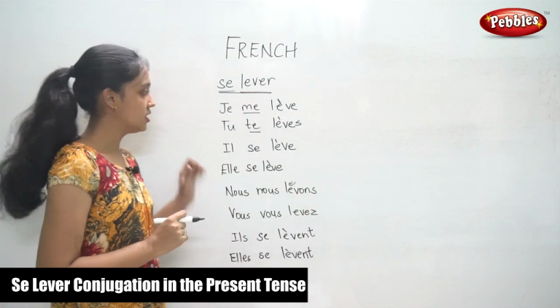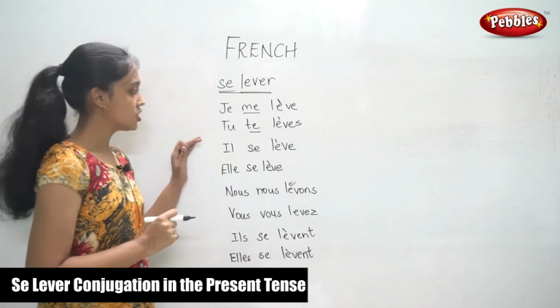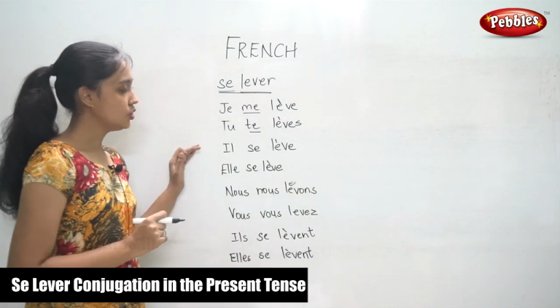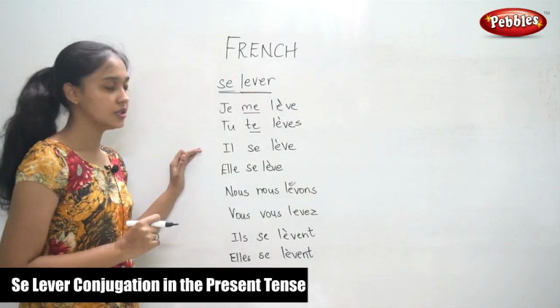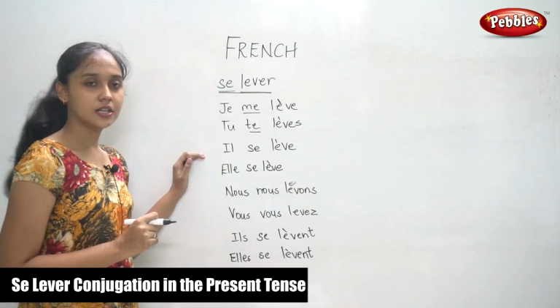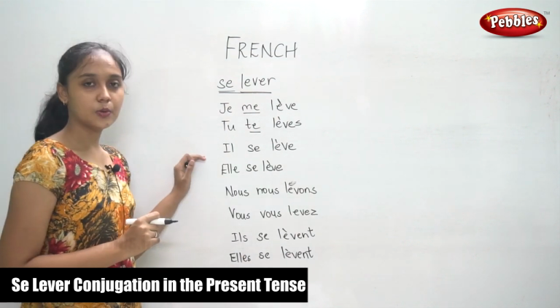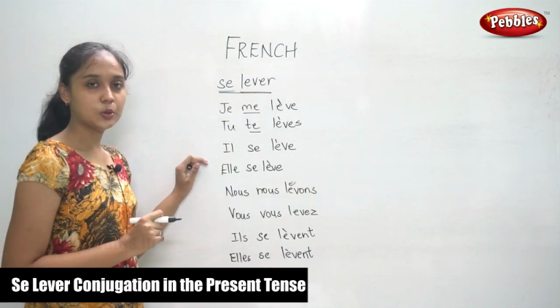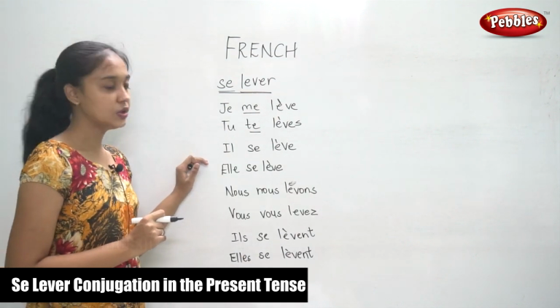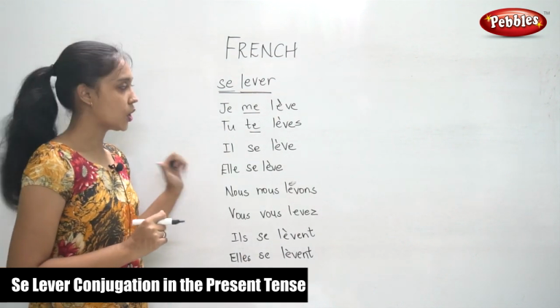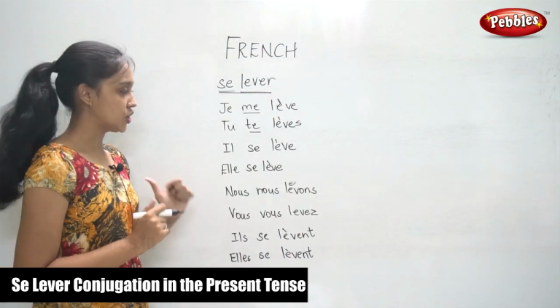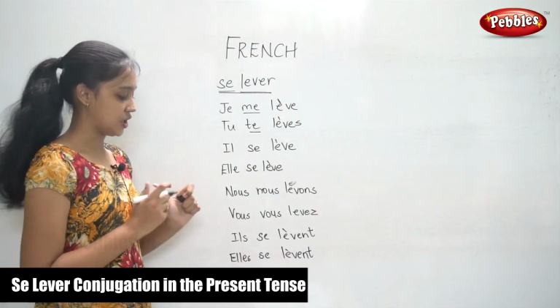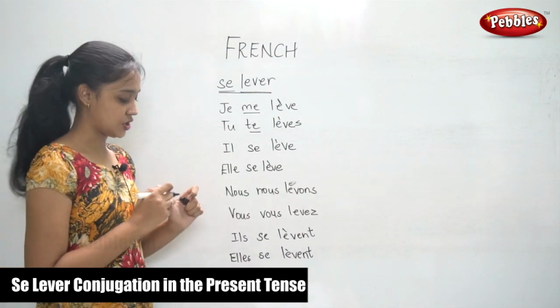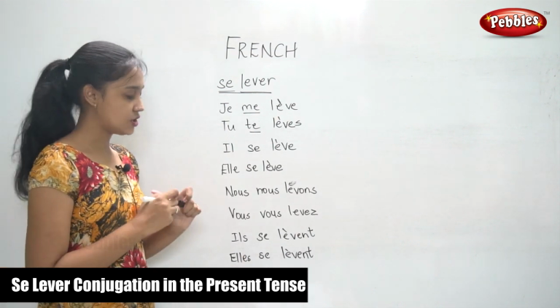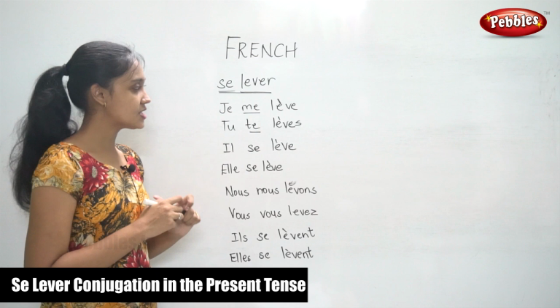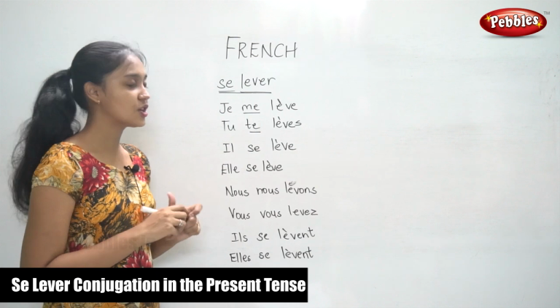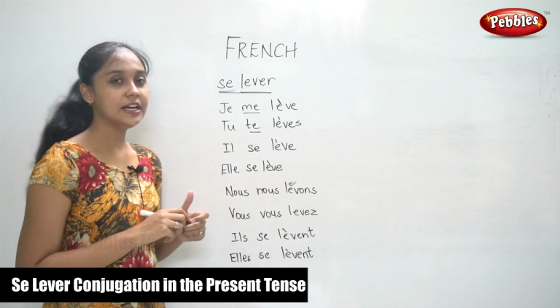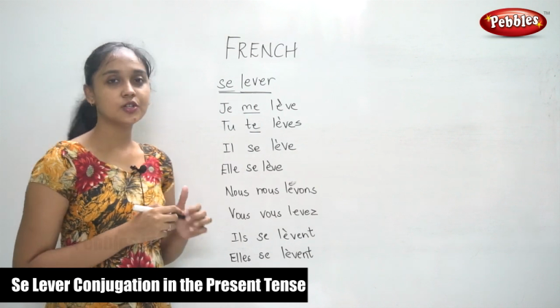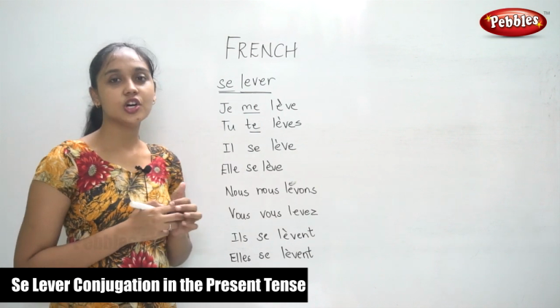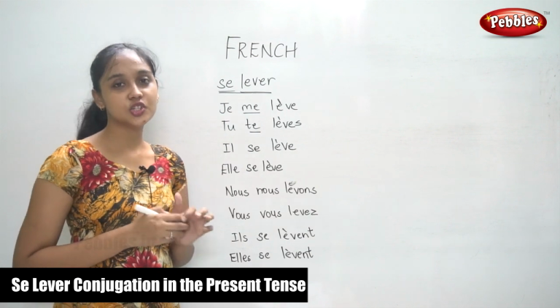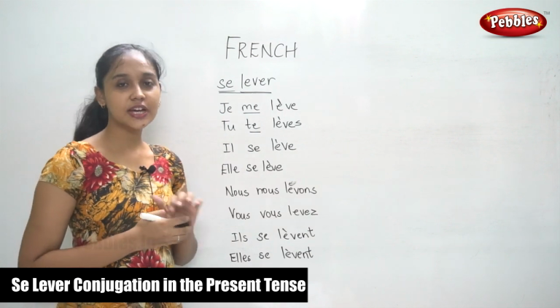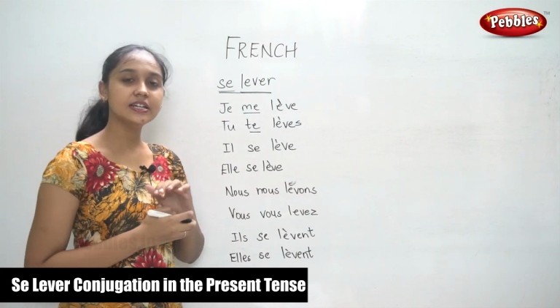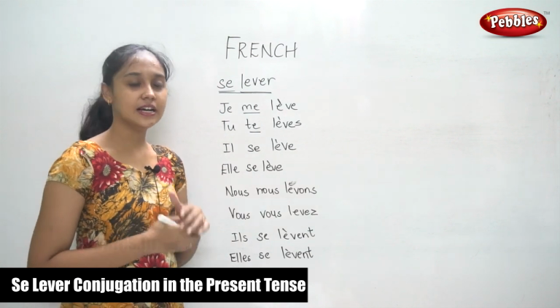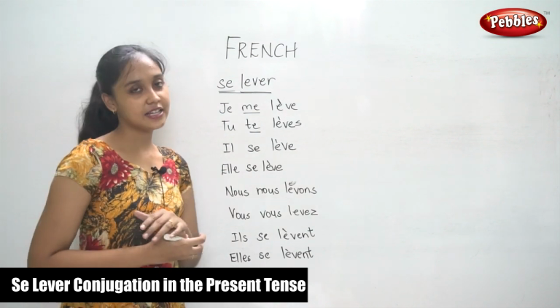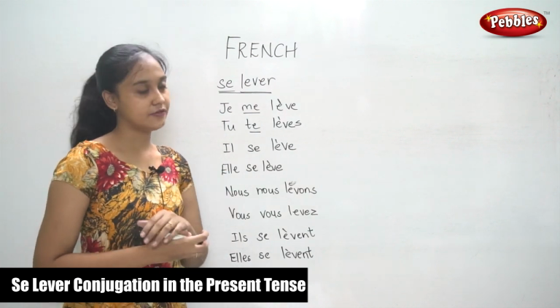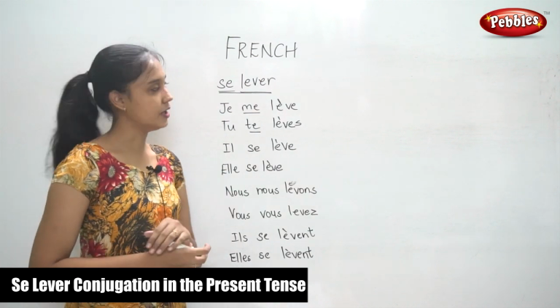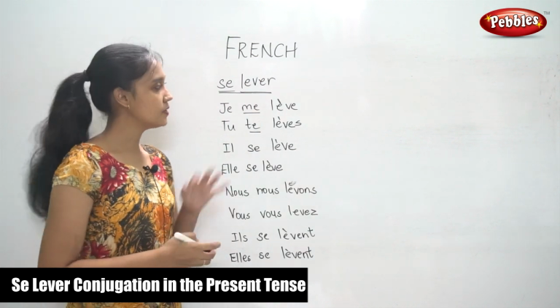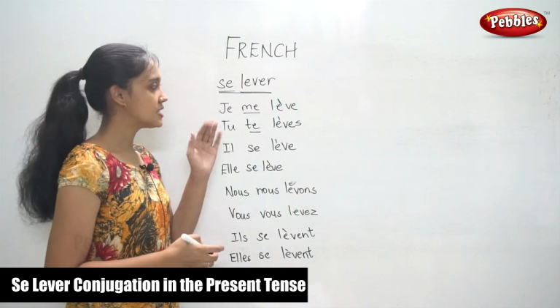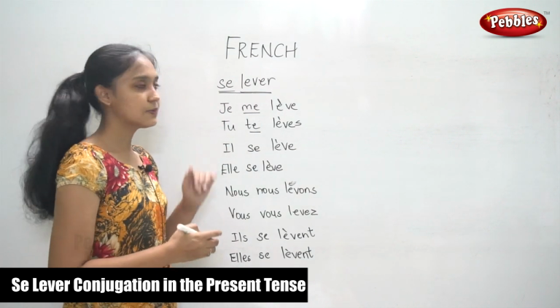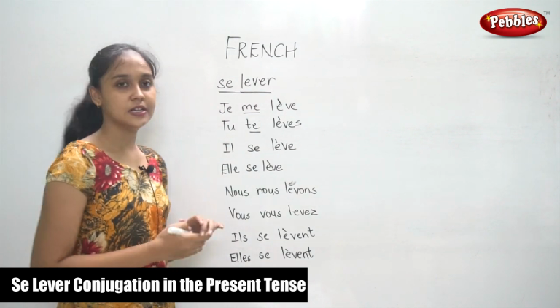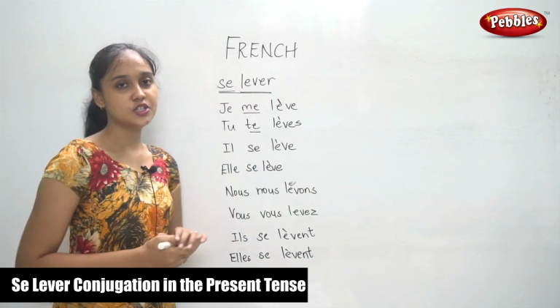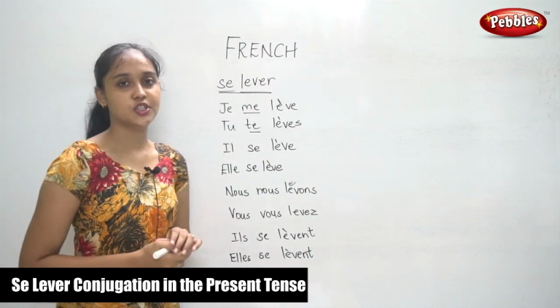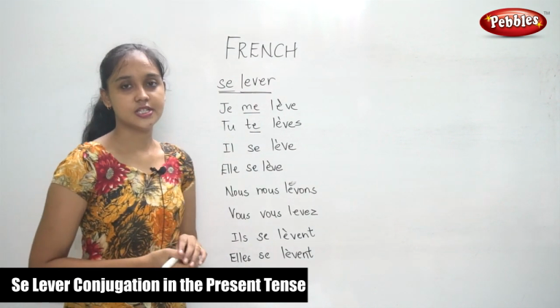Now you know the conjugation. Let us try to conjugate another verb similar to this.